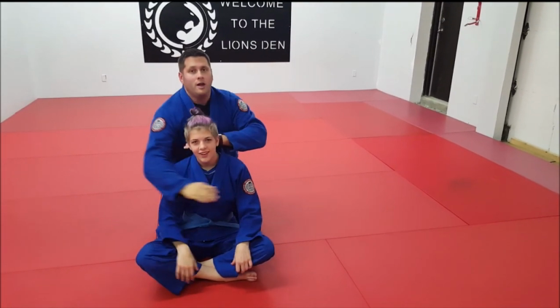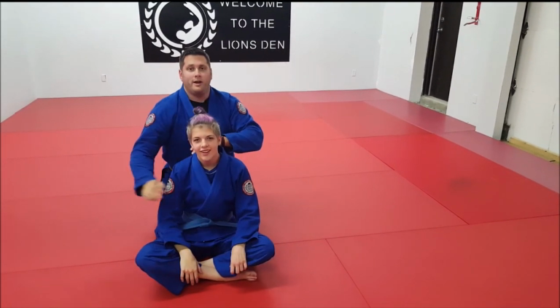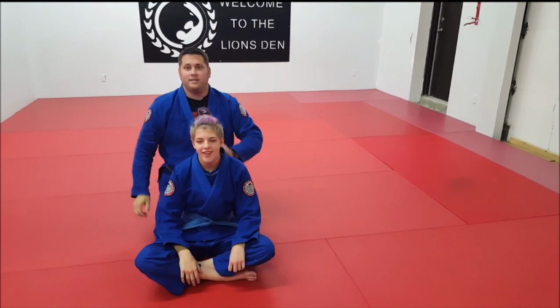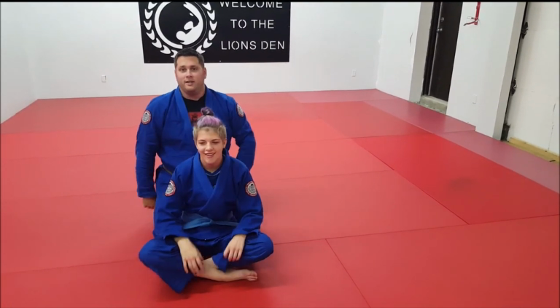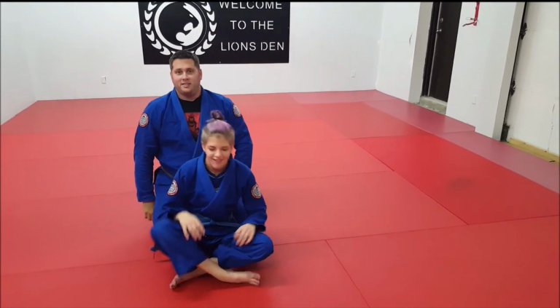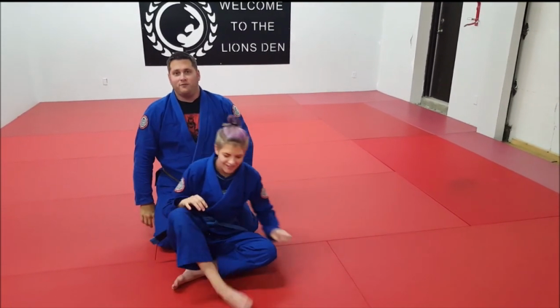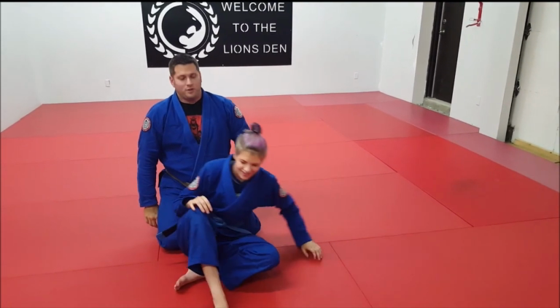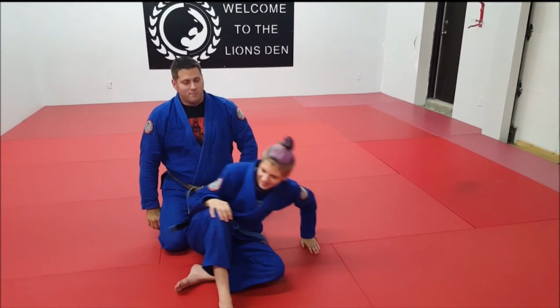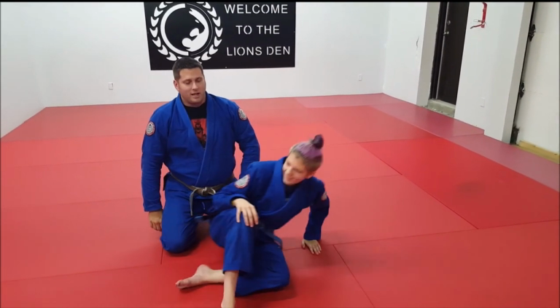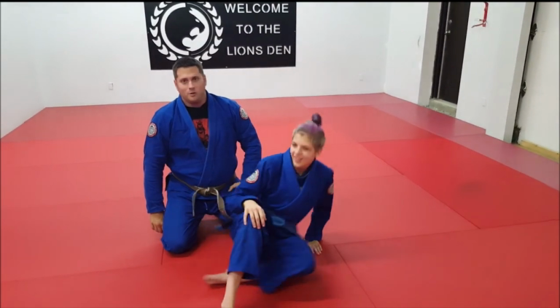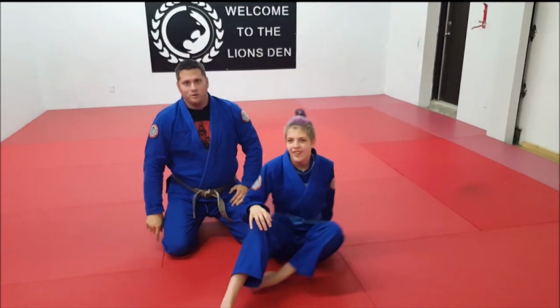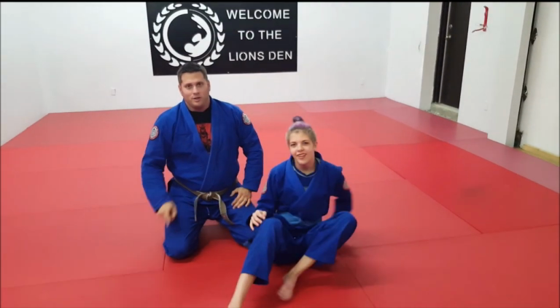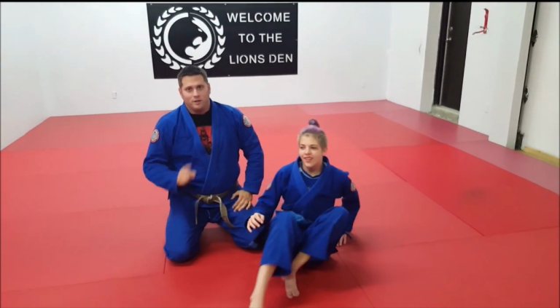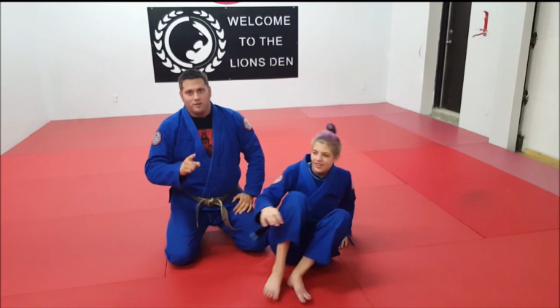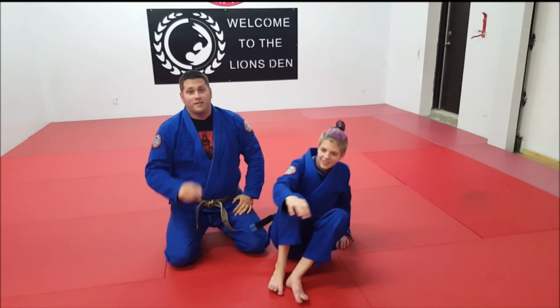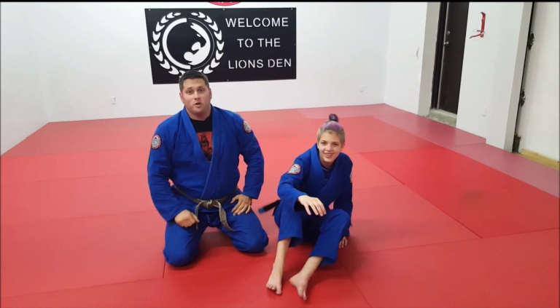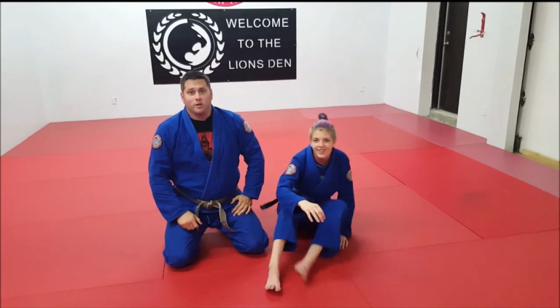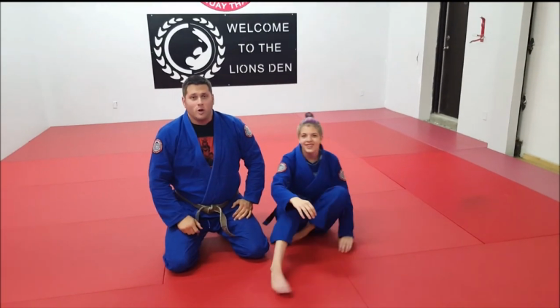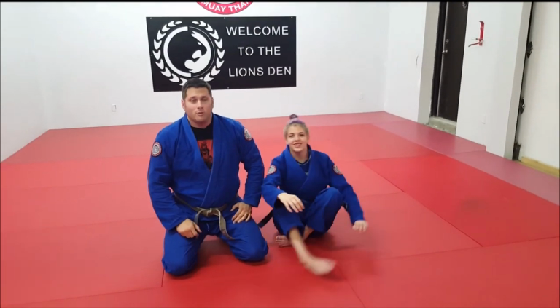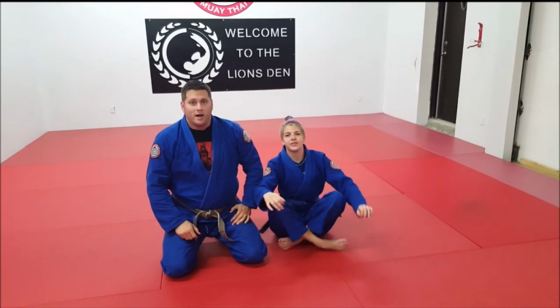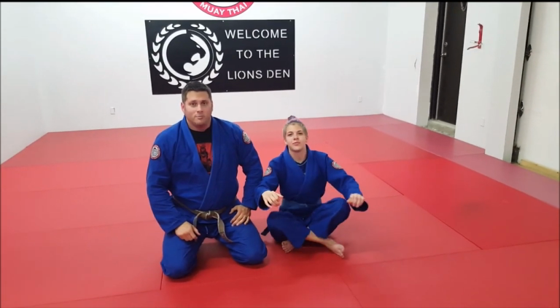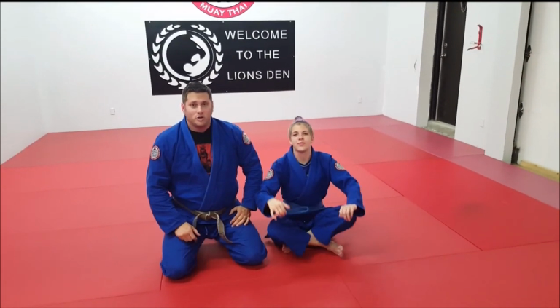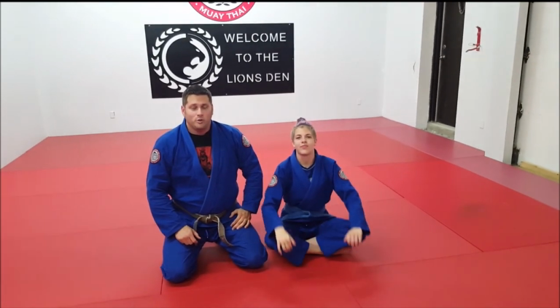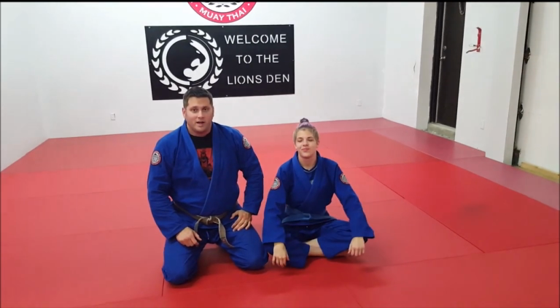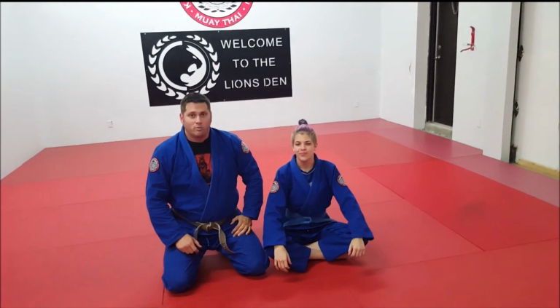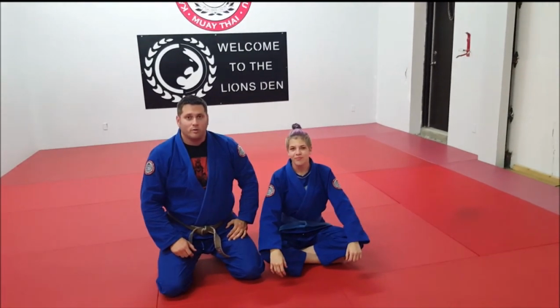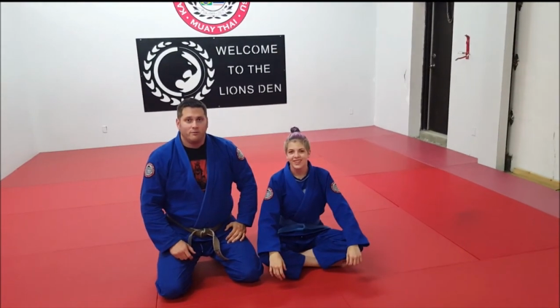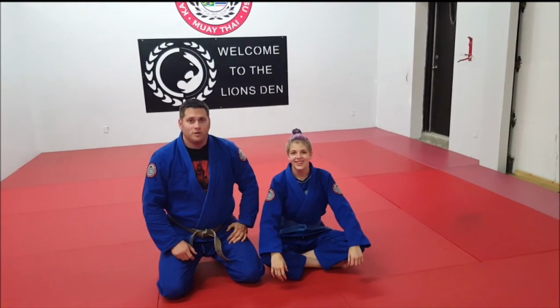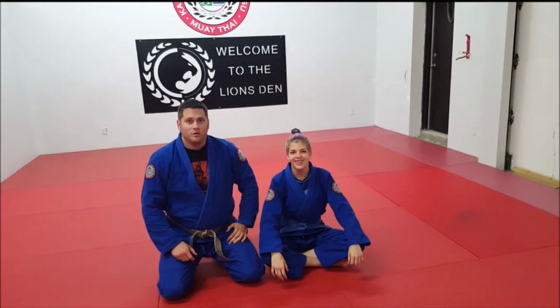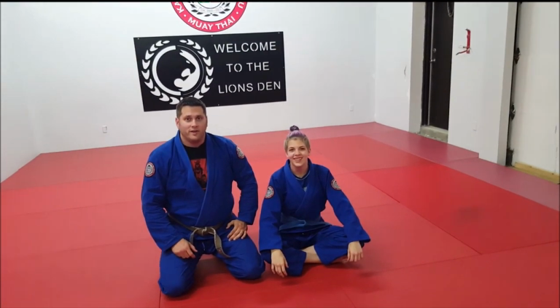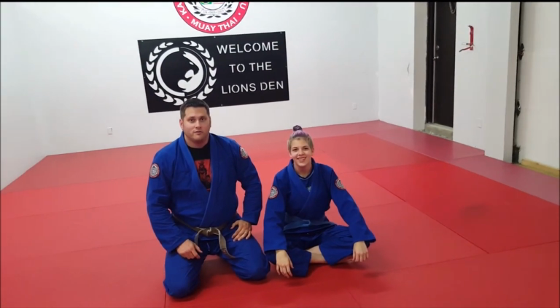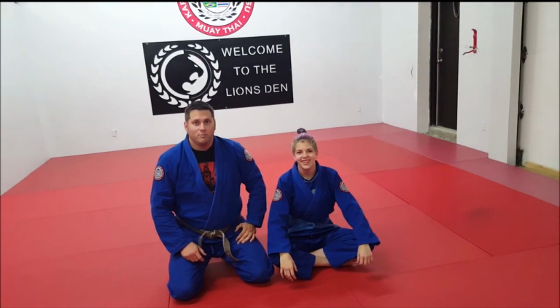Alright guys, that's it for the Mataleon. In the next video we're going to talk about how to make sure you have the proper leverage in order to affect the finish.